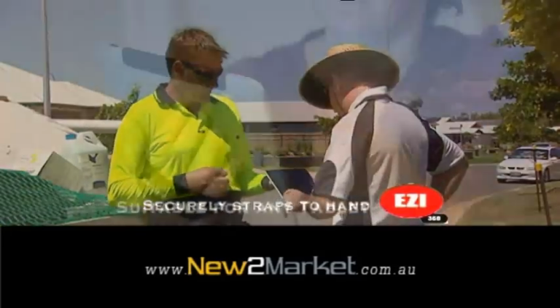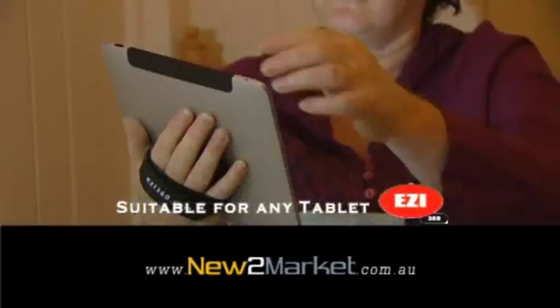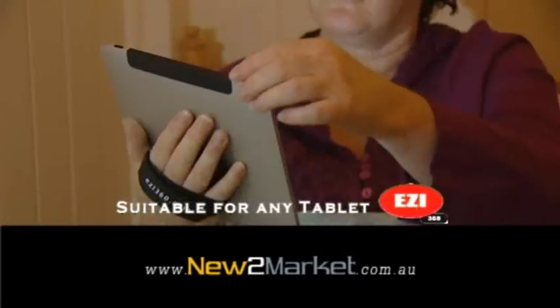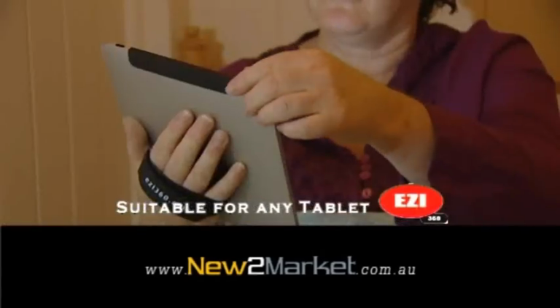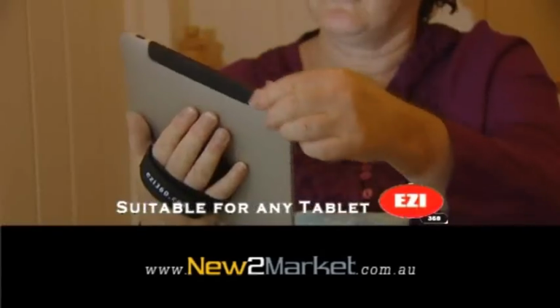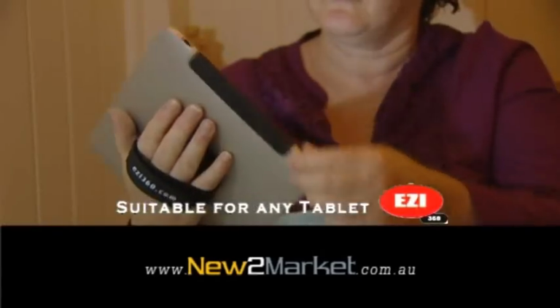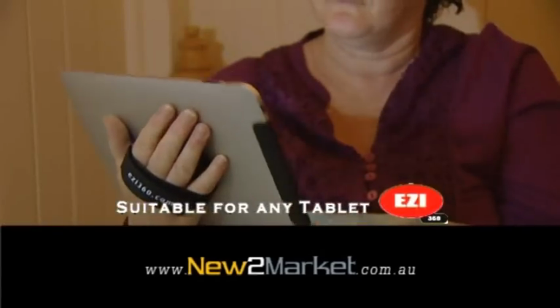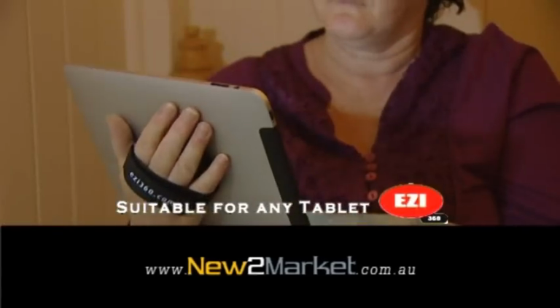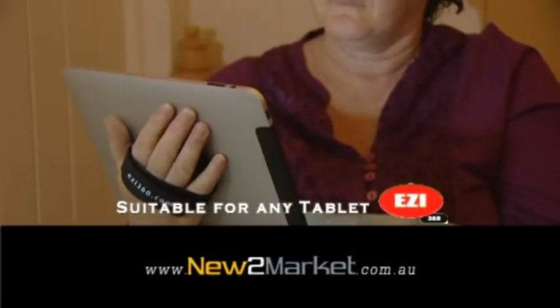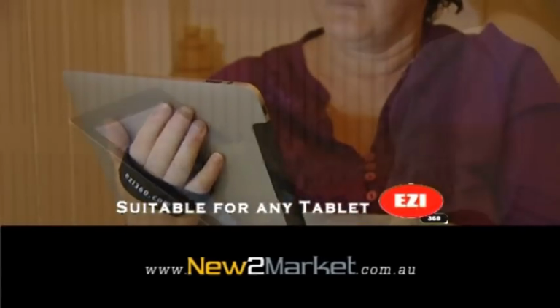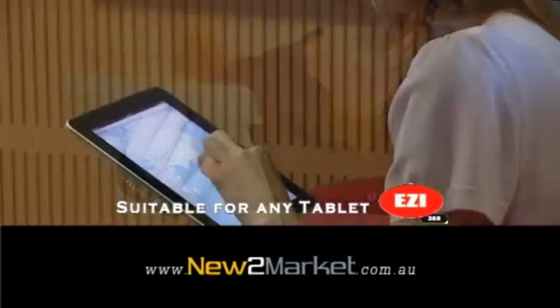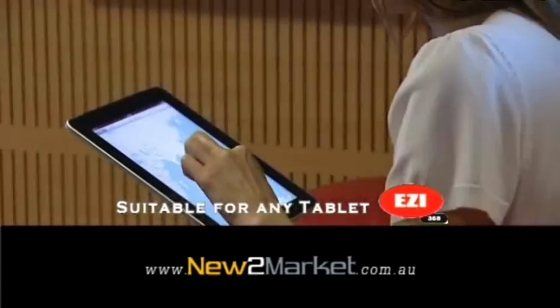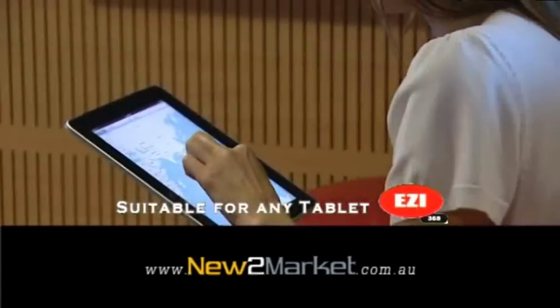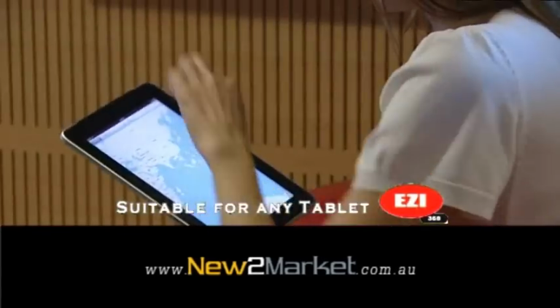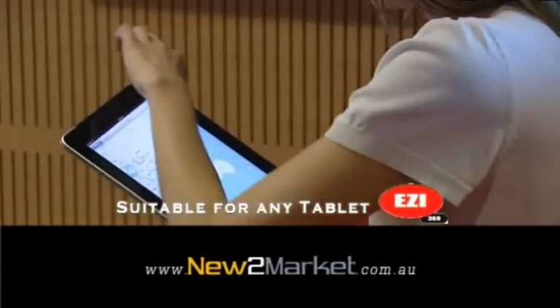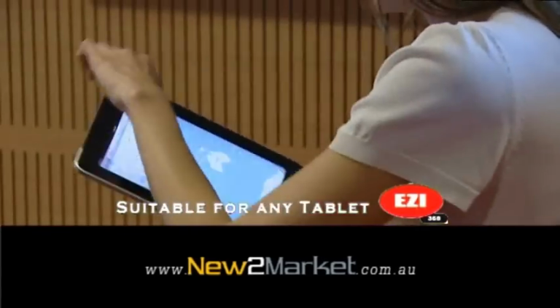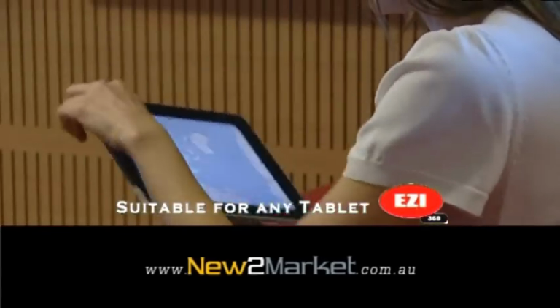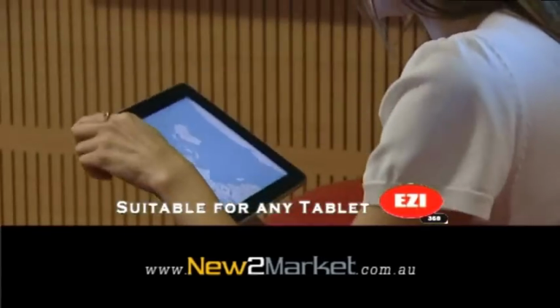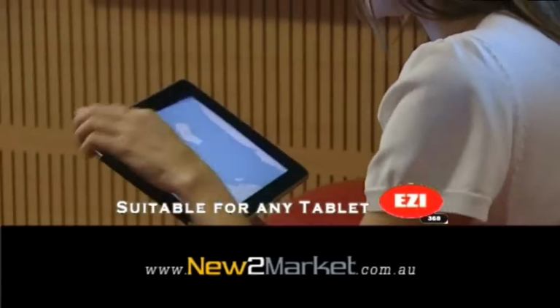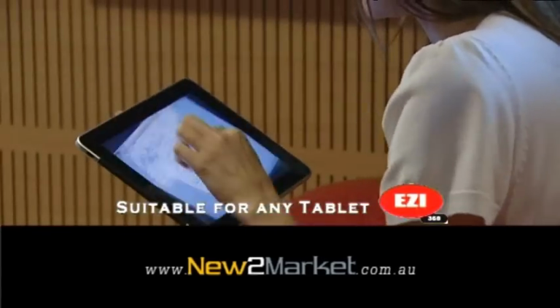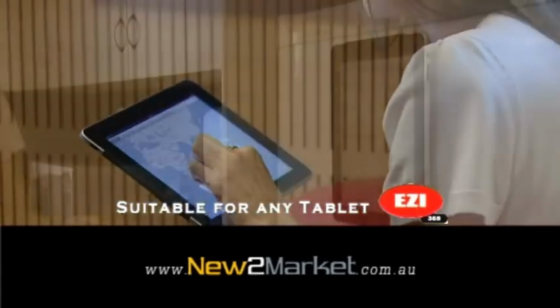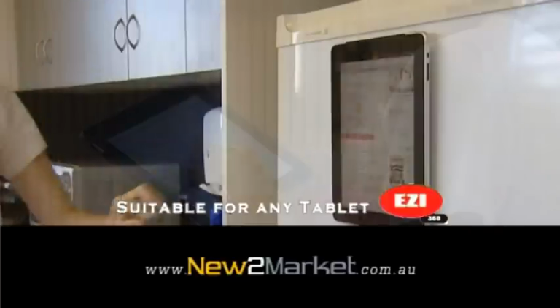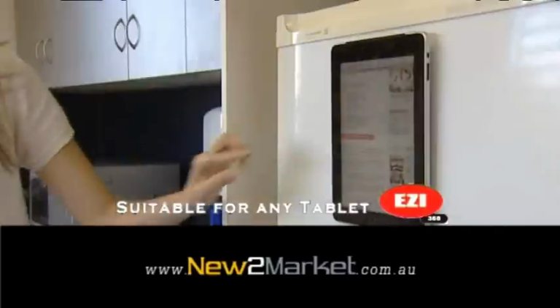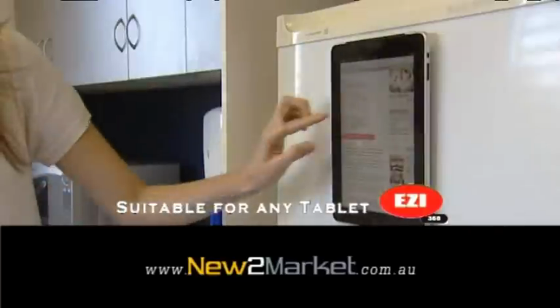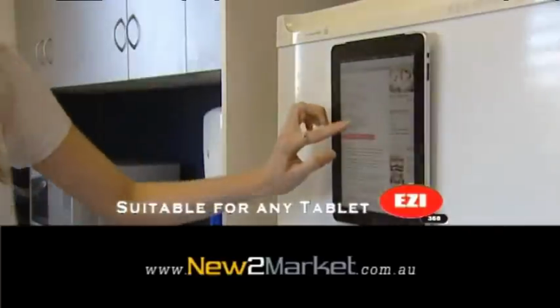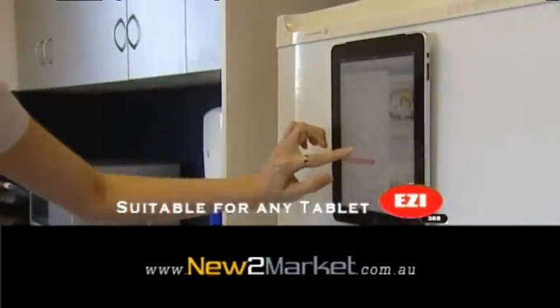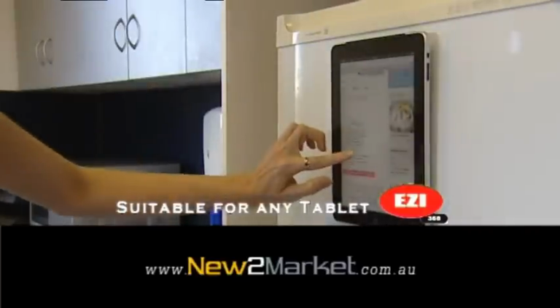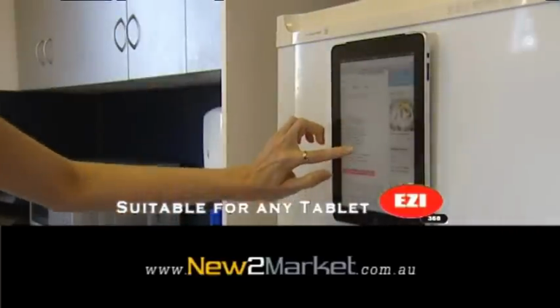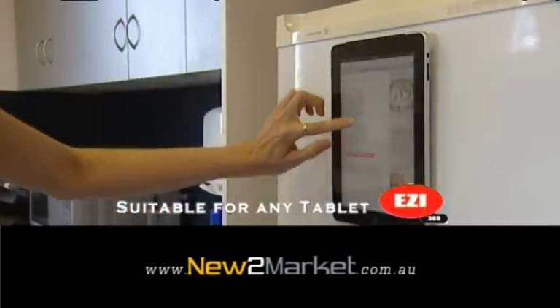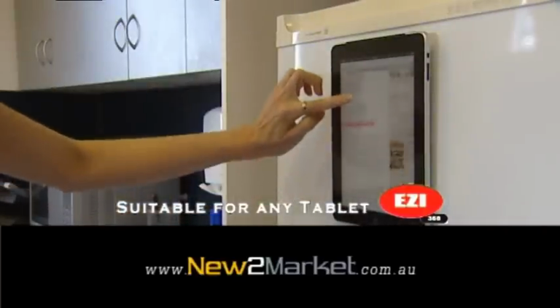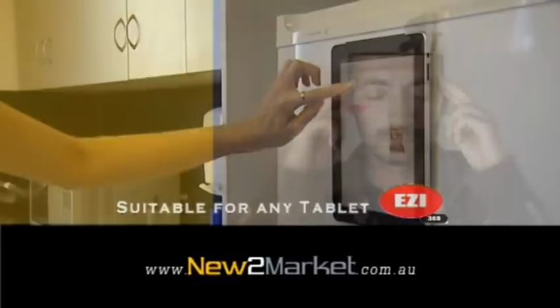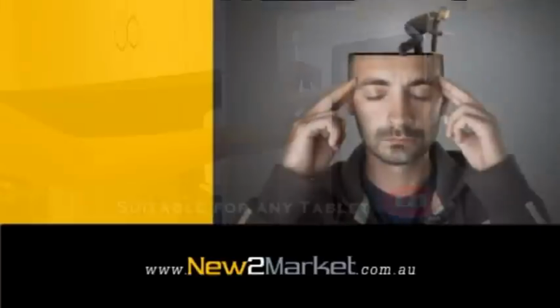It's lightweight and the easiest way to use your iPad, e-reader, or any other tablet on the go. Visit the website for this and other great inventions.